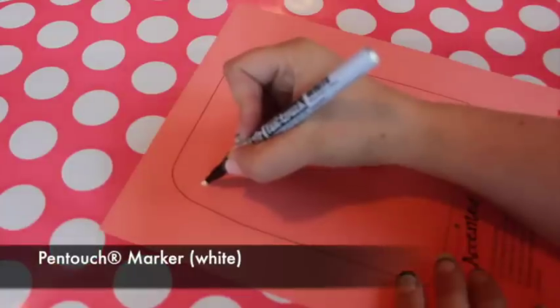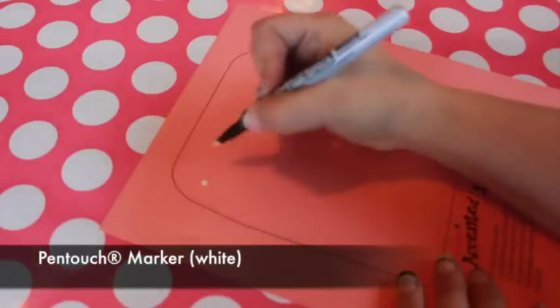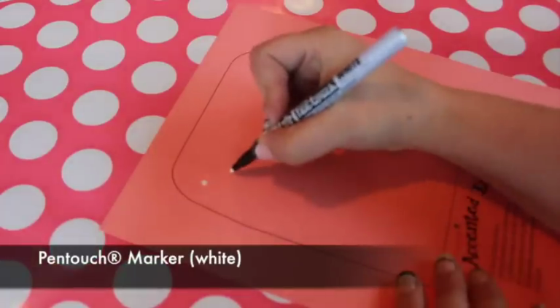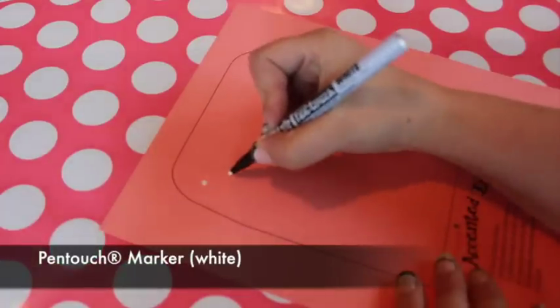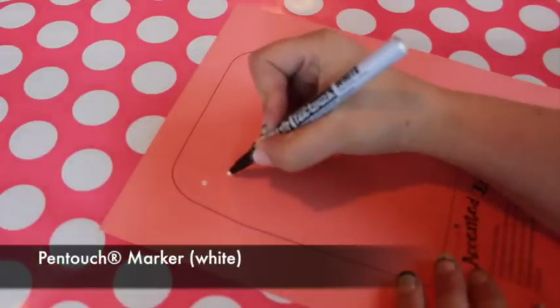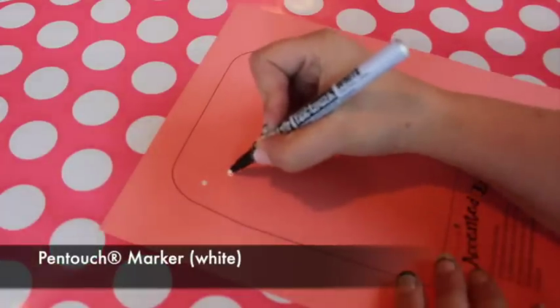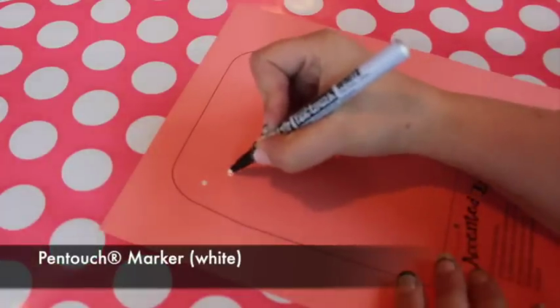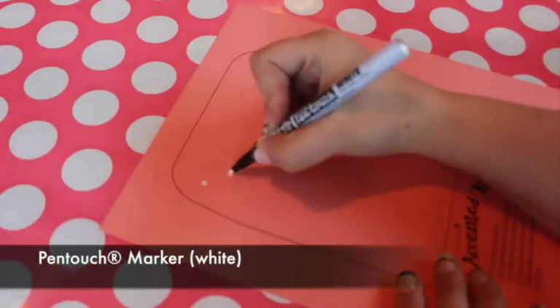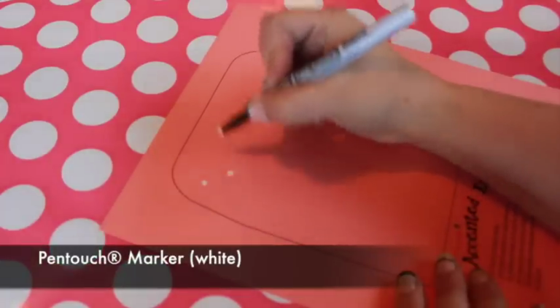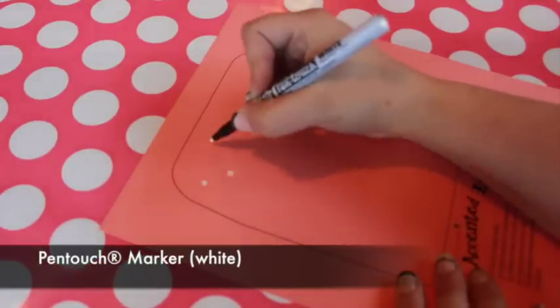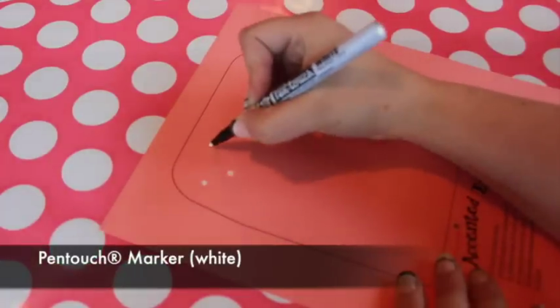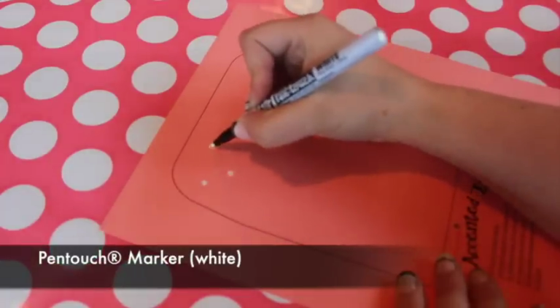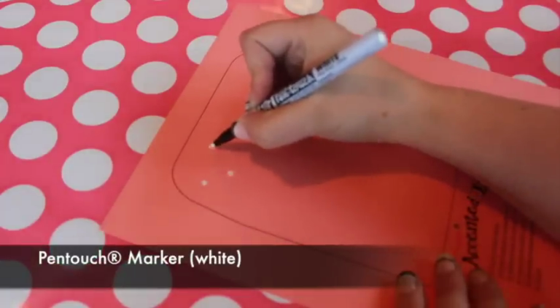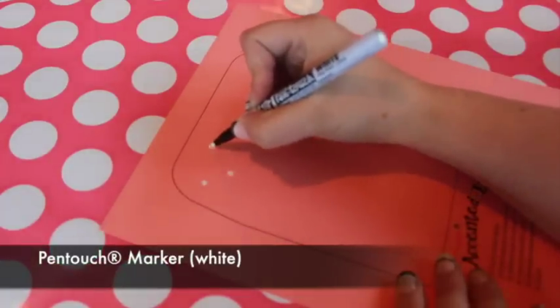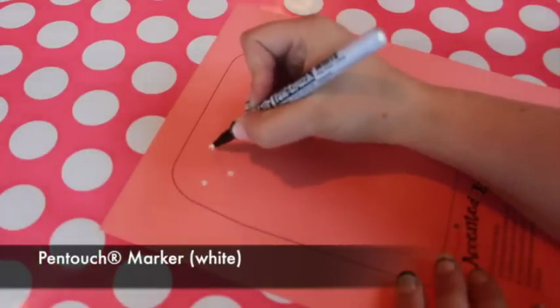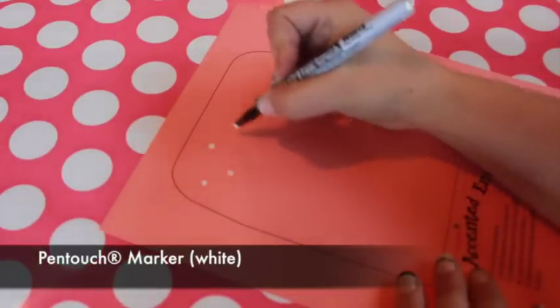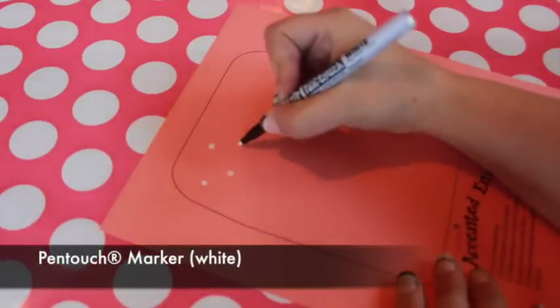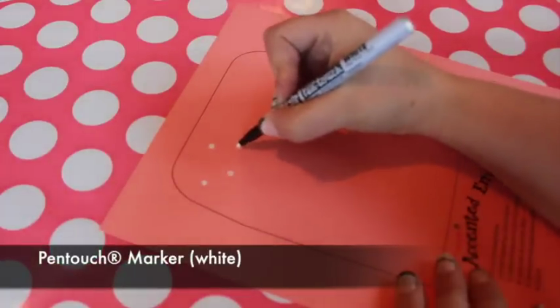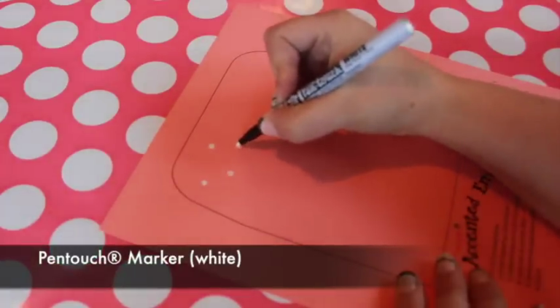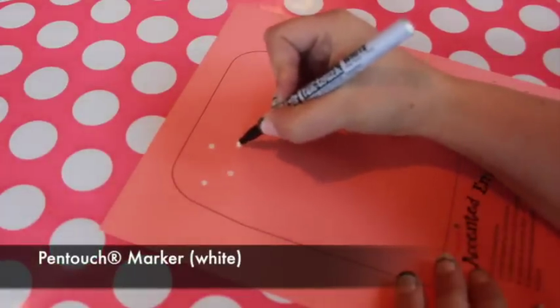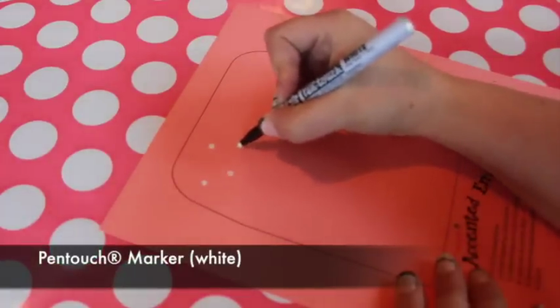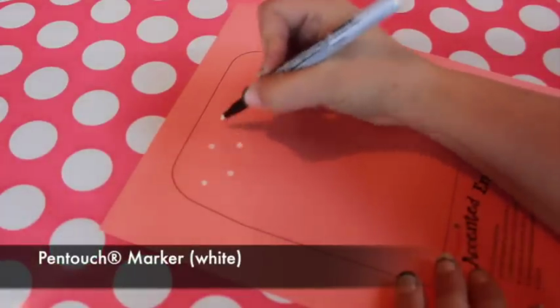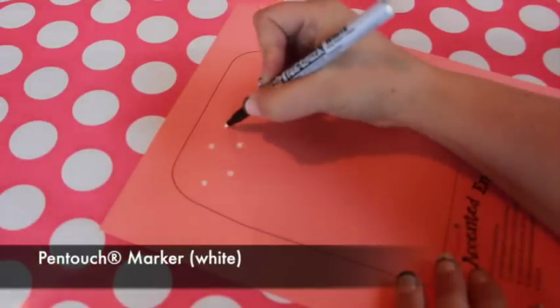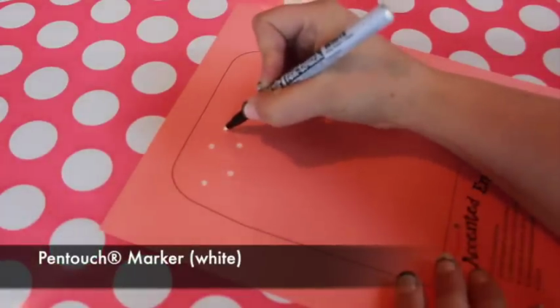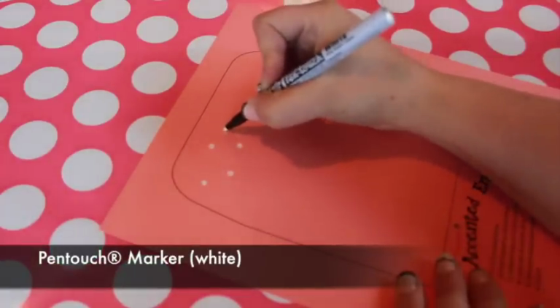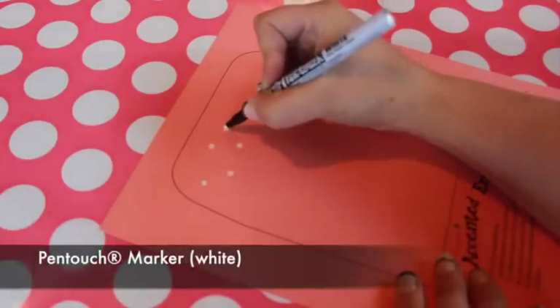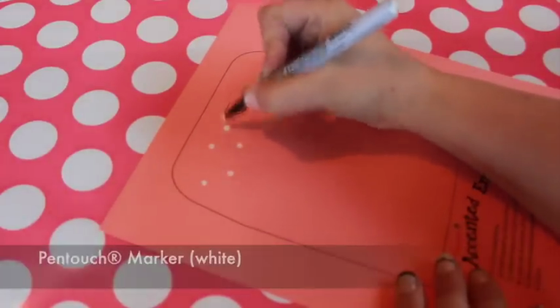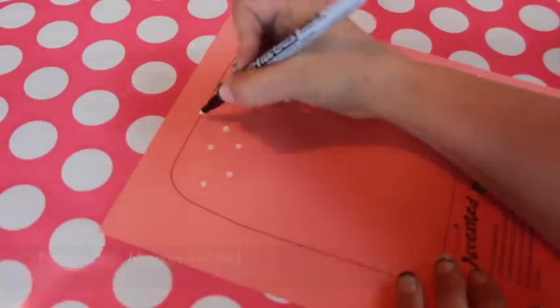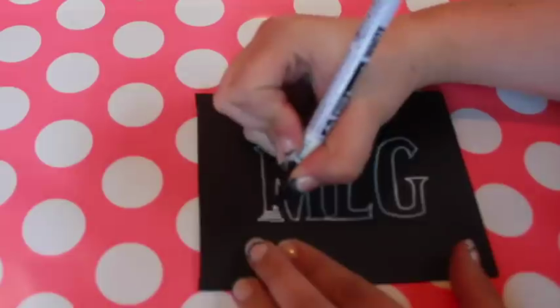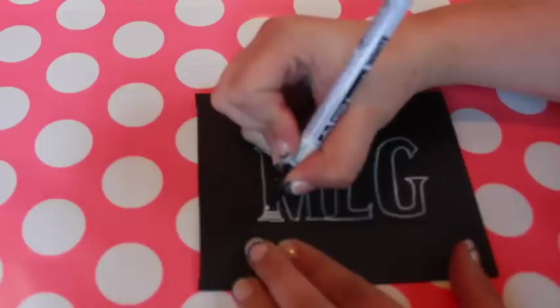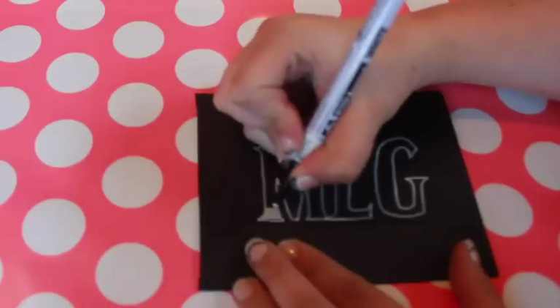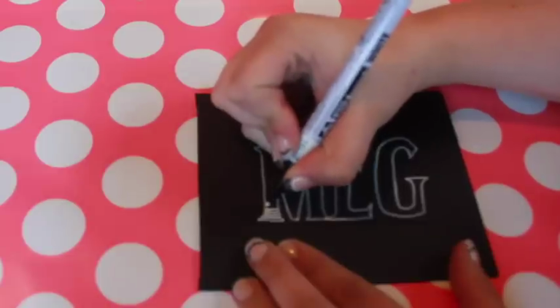Another marker that works well is Sakura's Pen Touch. Mimic chalkboard lettering with the white pen.